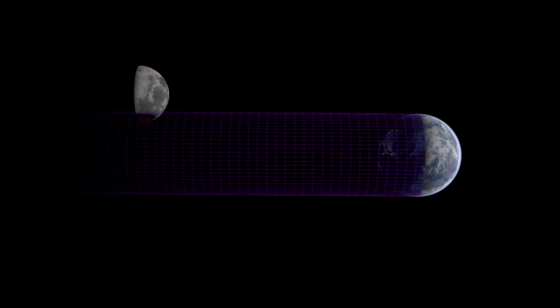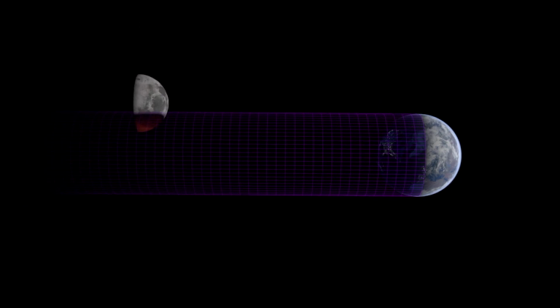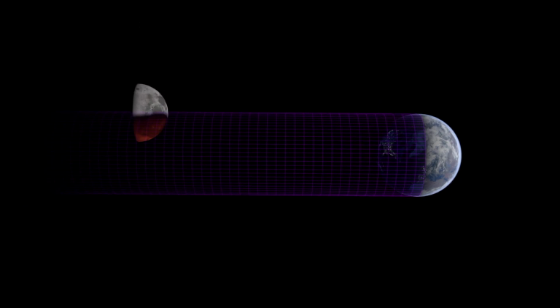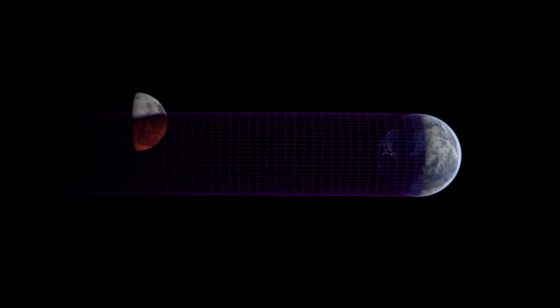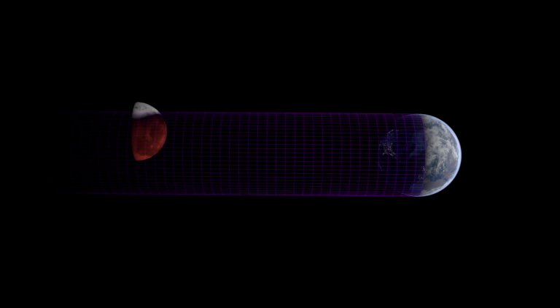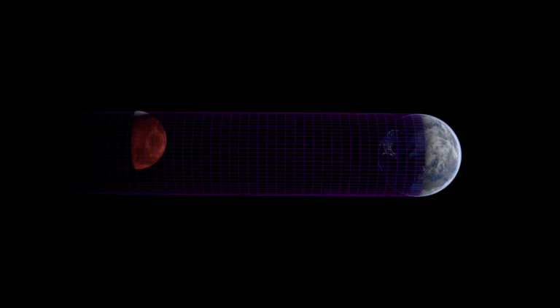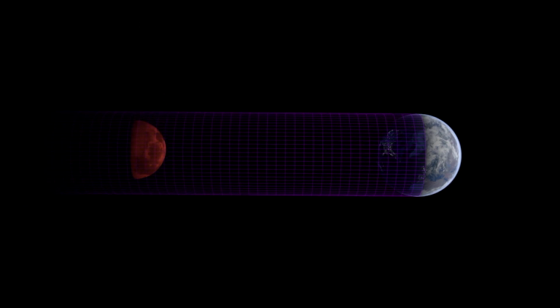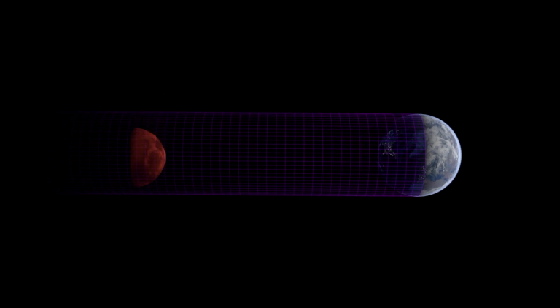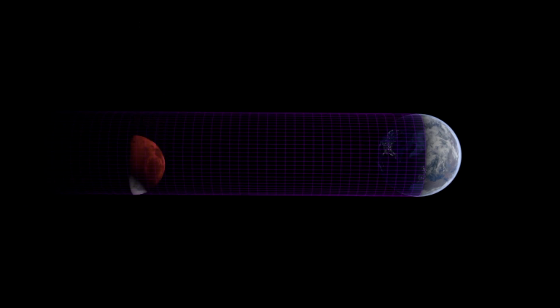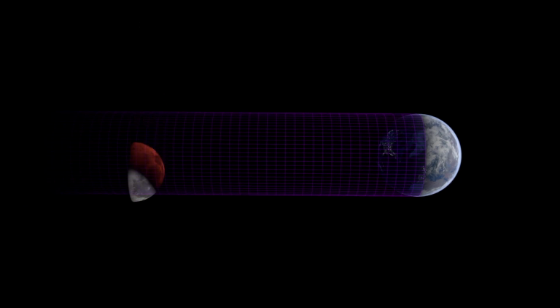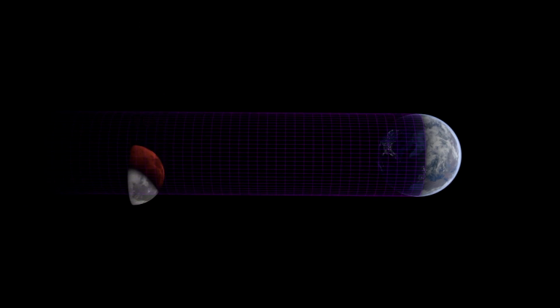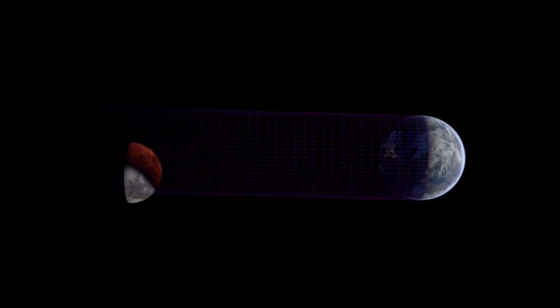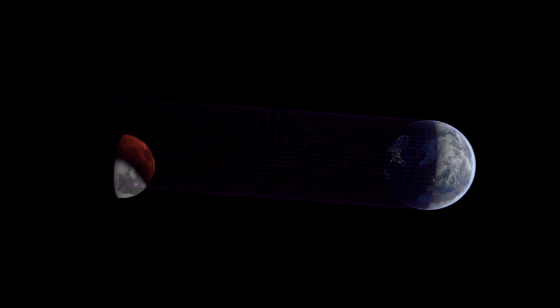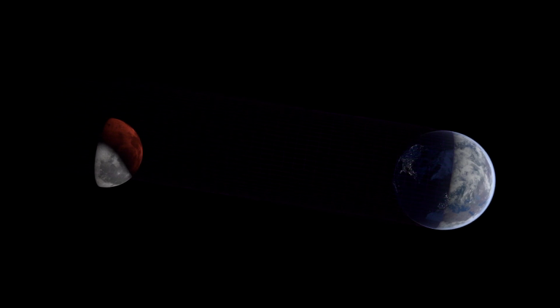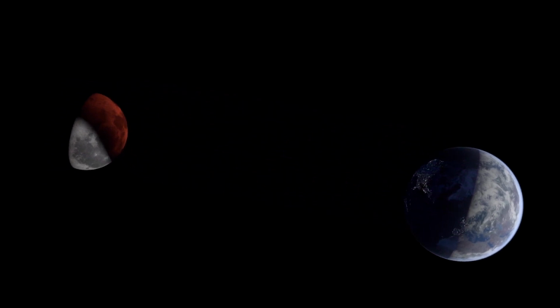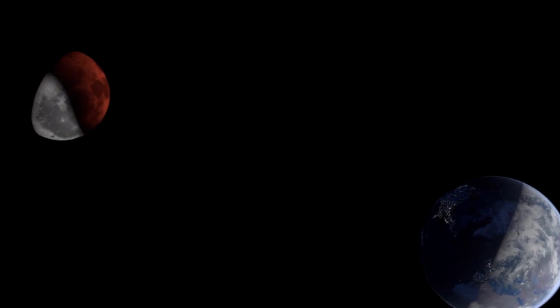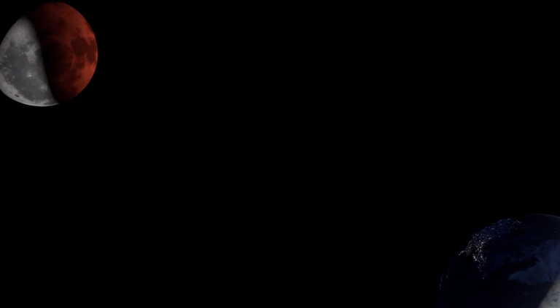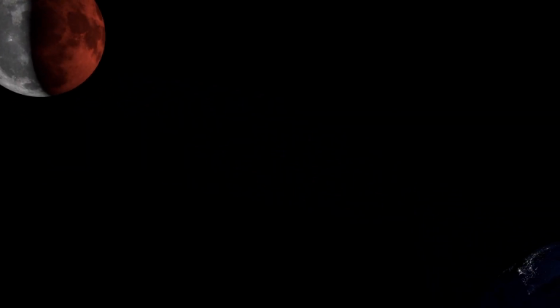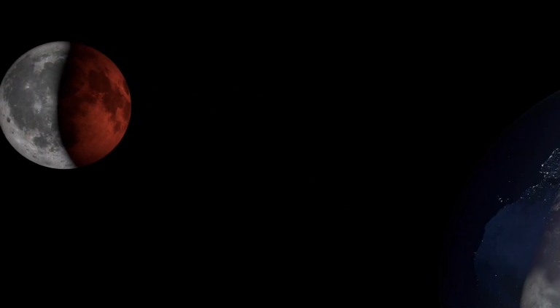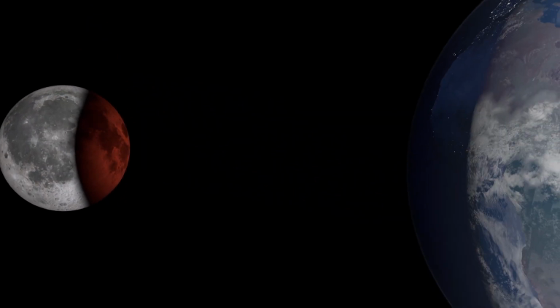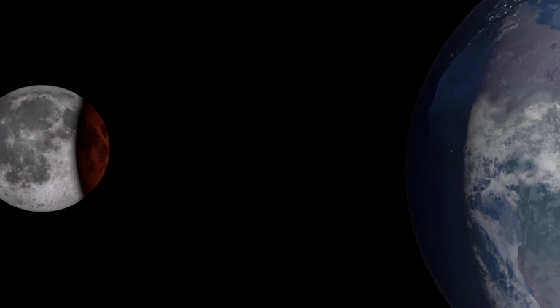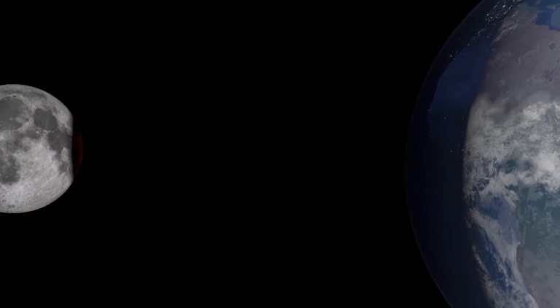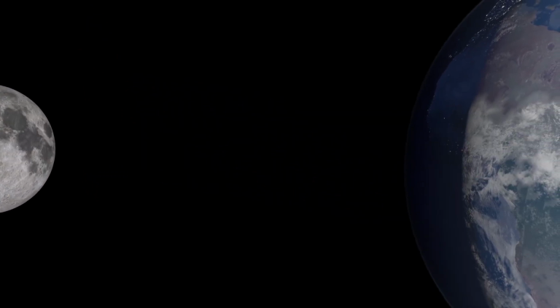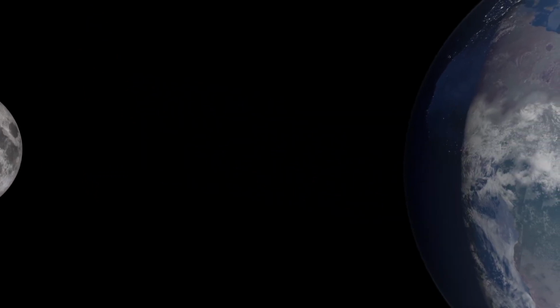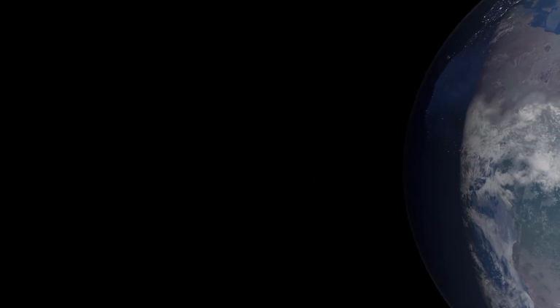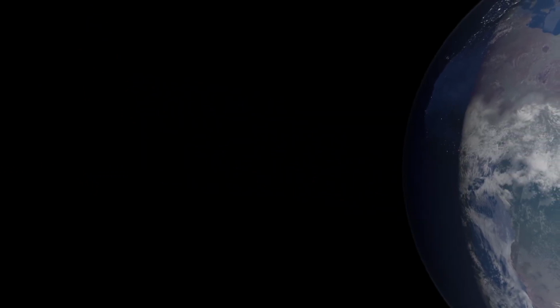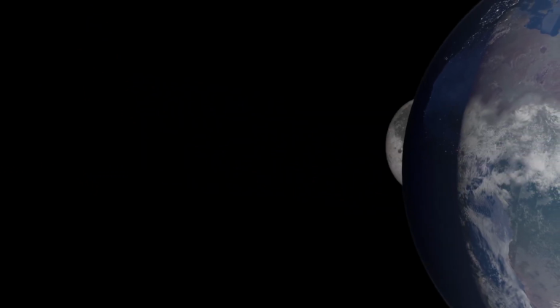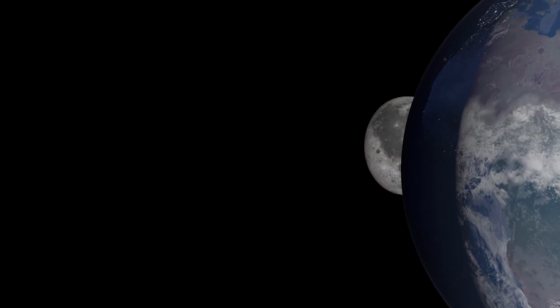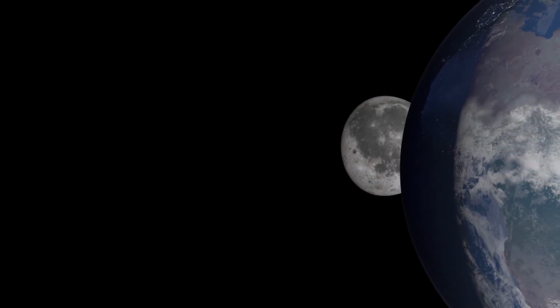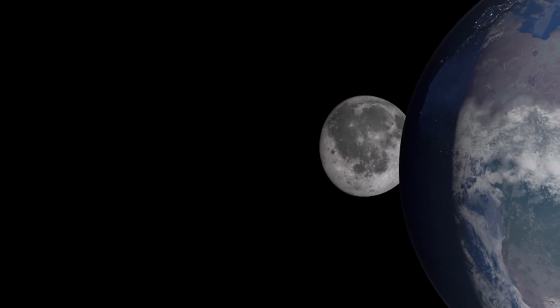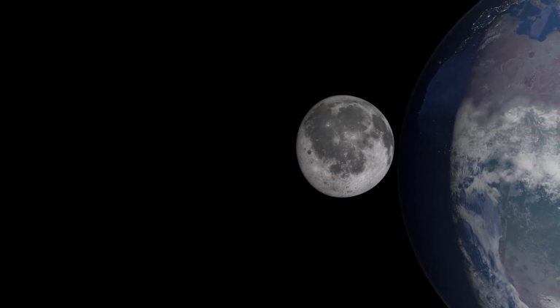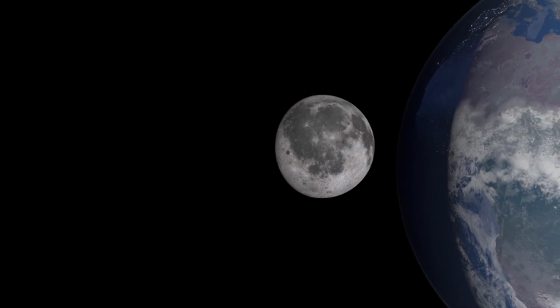By the form of the shadow on the Moon, one can recognize the shape of the Earth. The shadow is round and hence the Earth is a sphere.